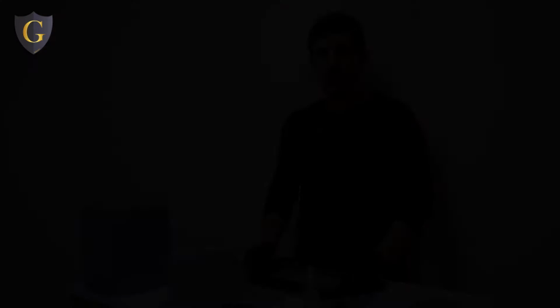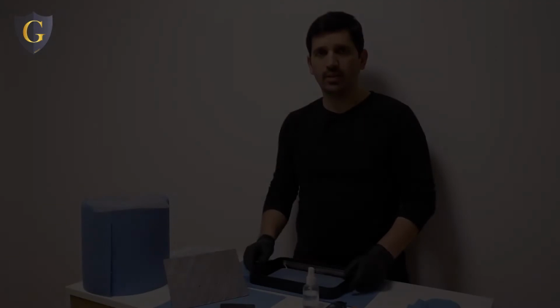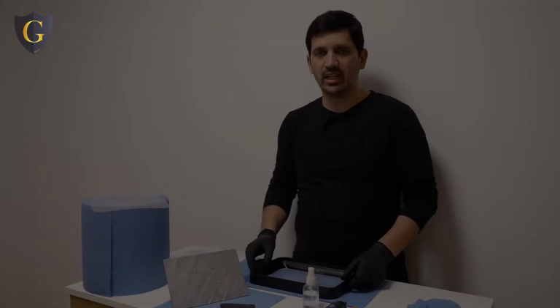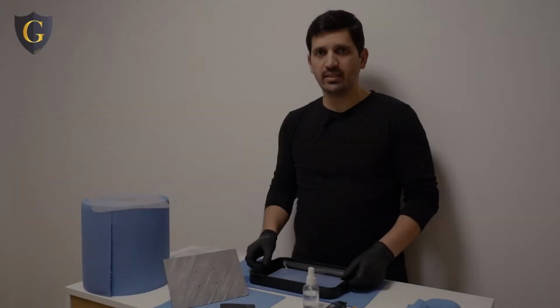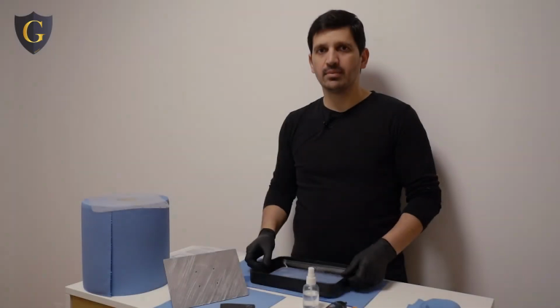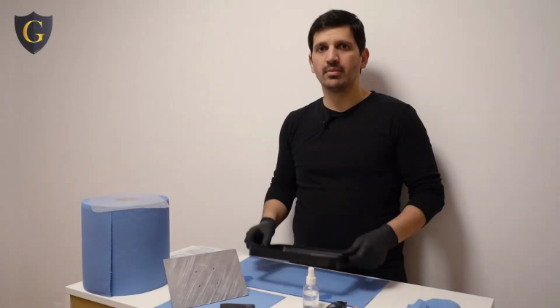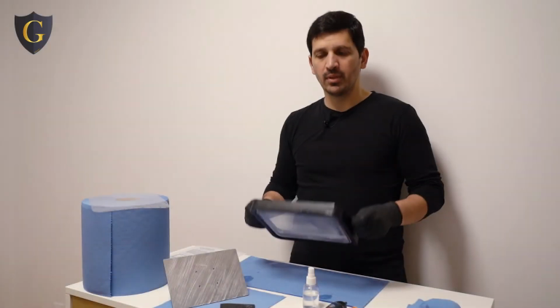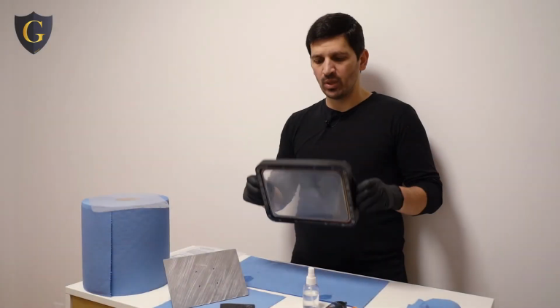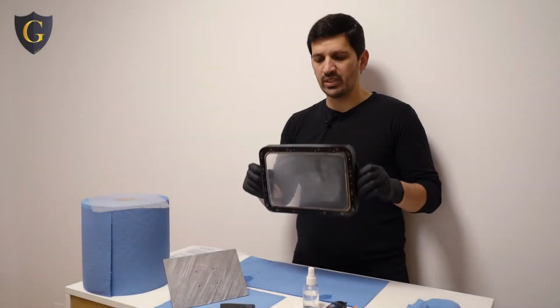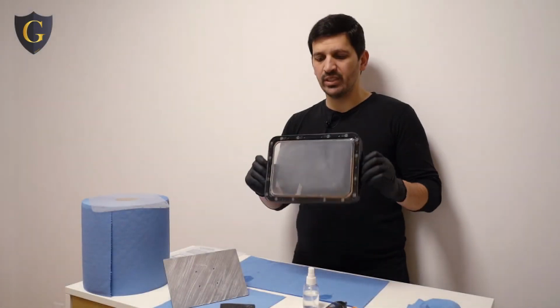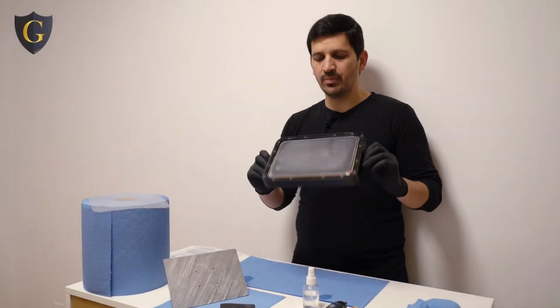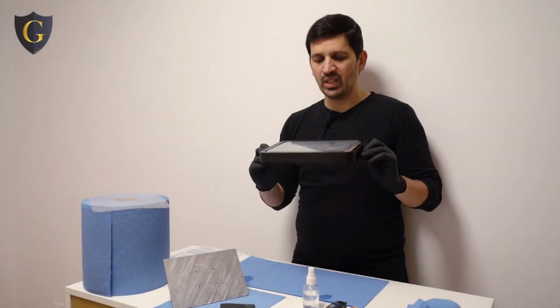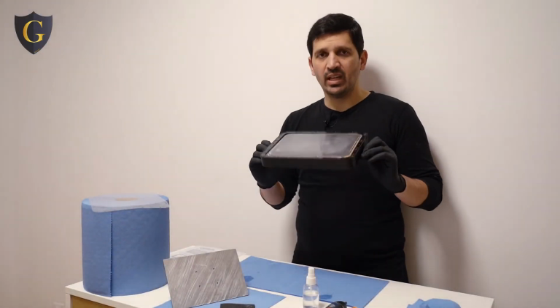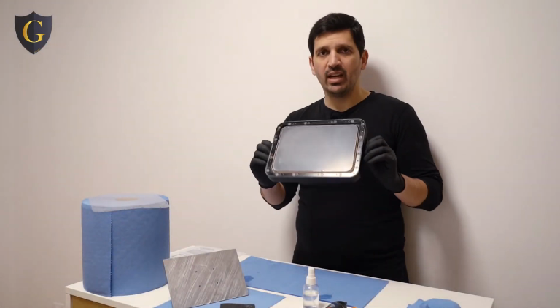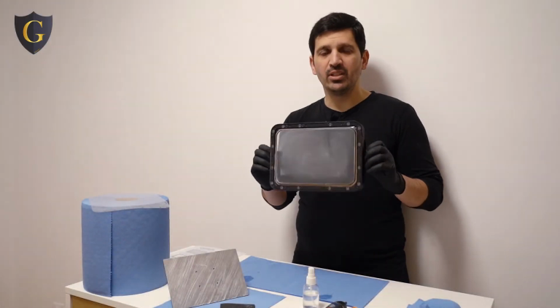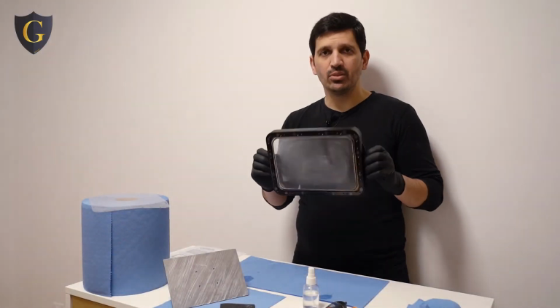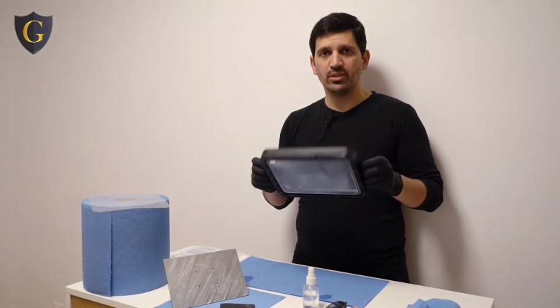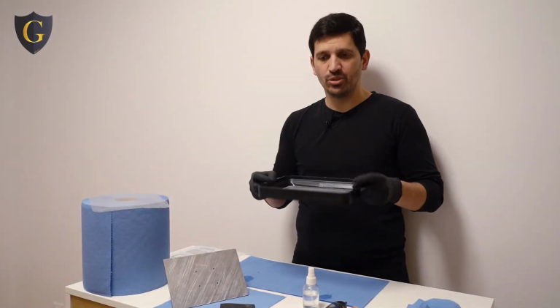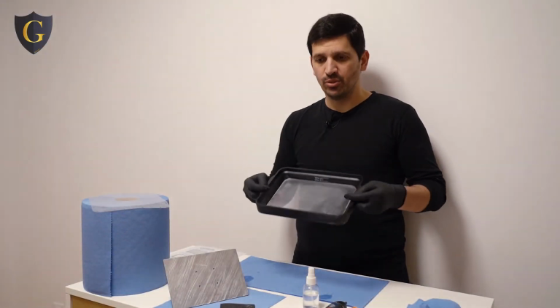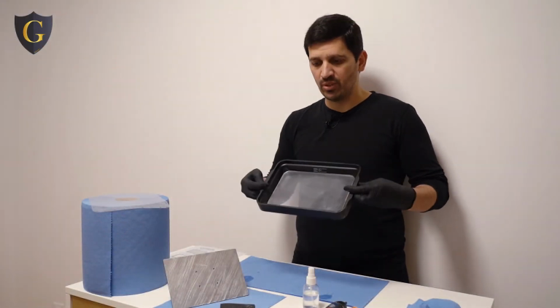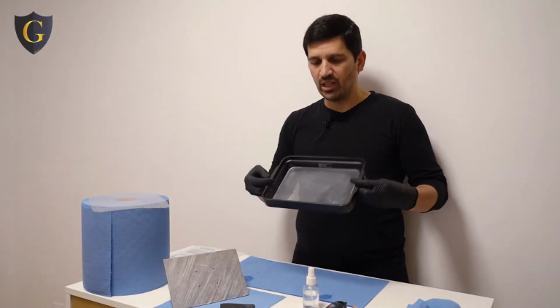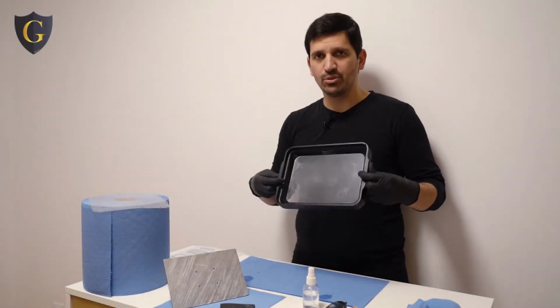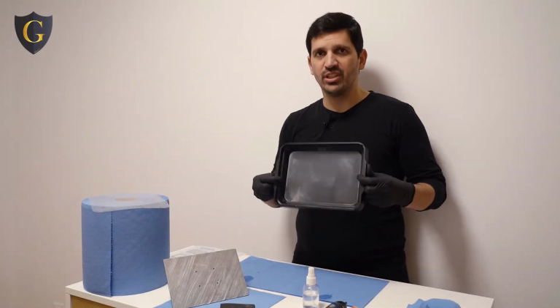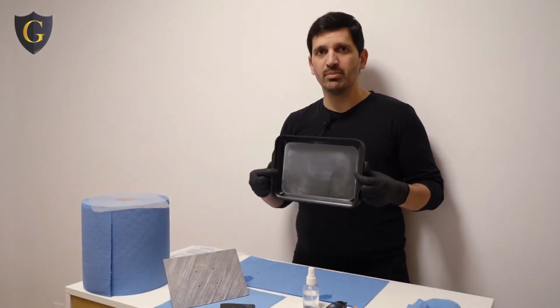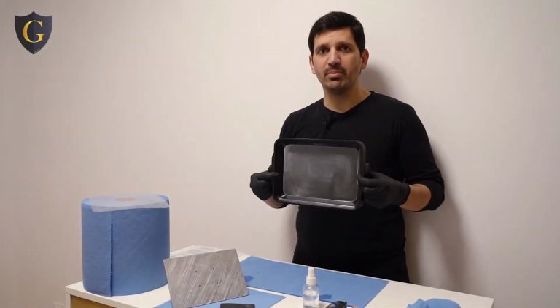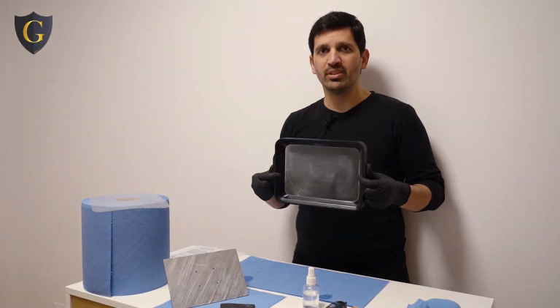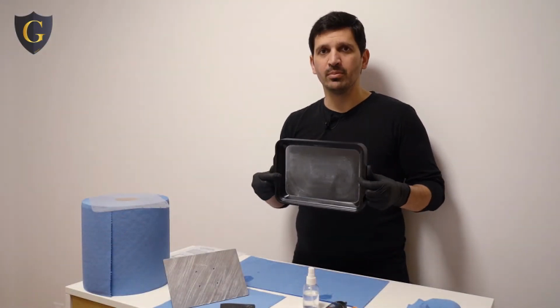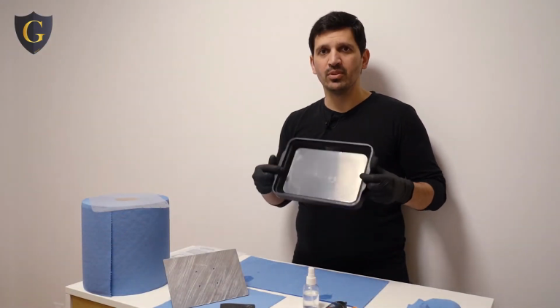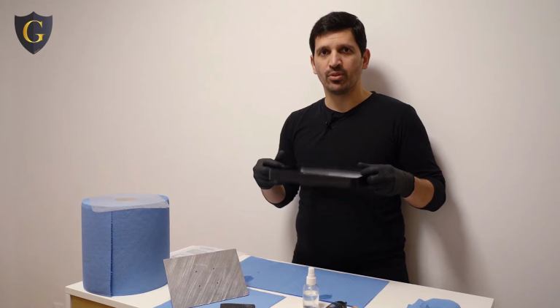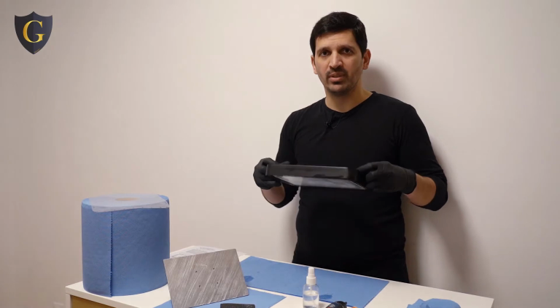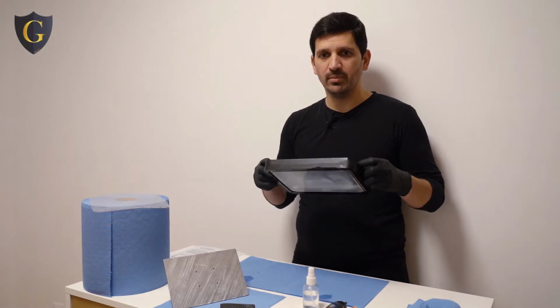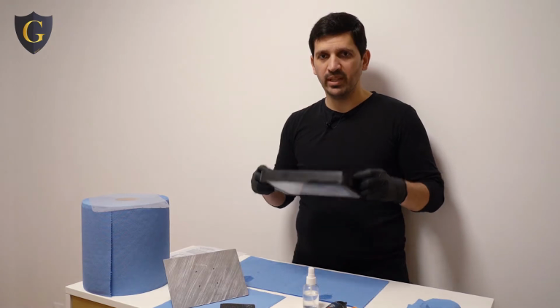Hello guys, Walter here. I'm here today to show you how to change the PEP film from EBE.